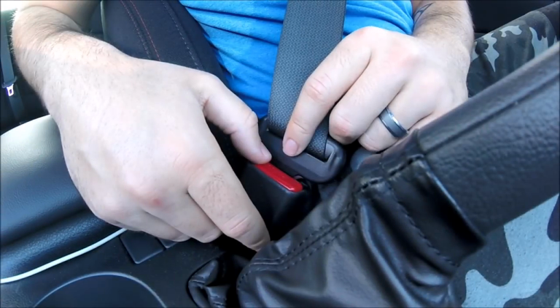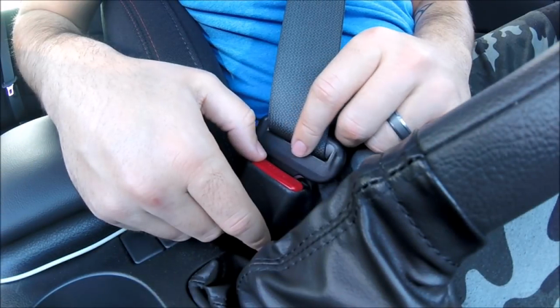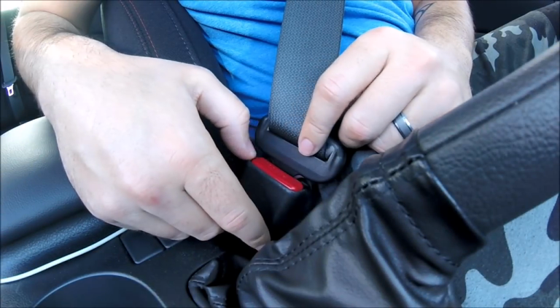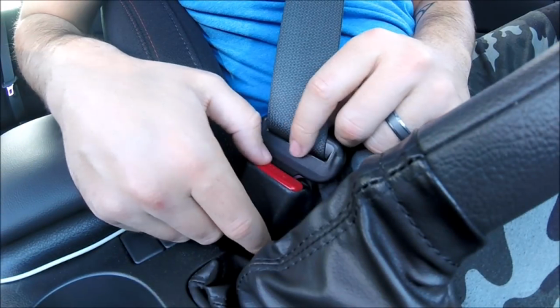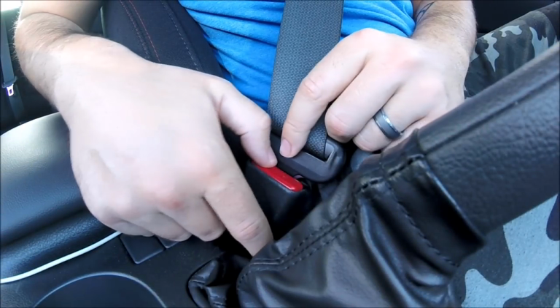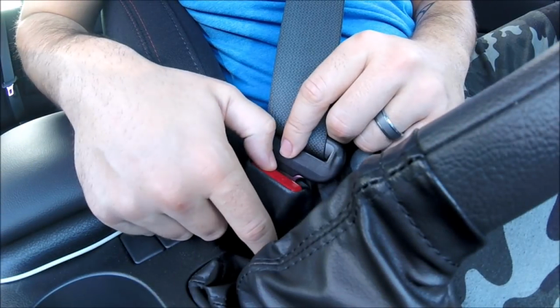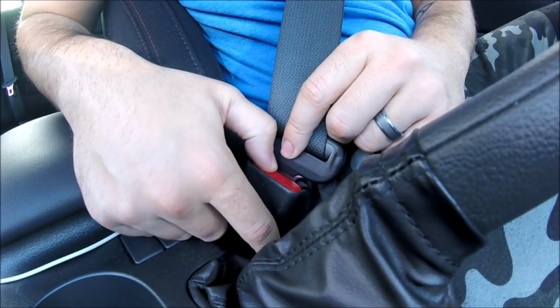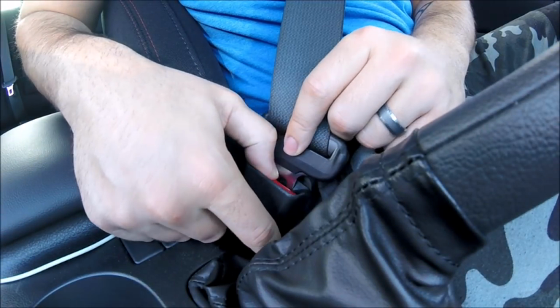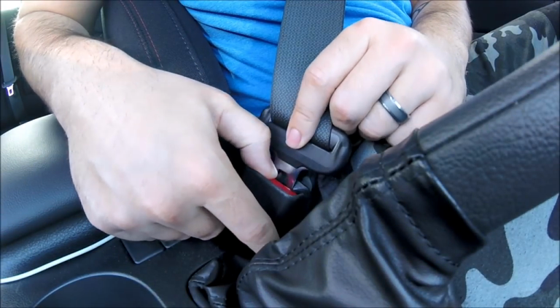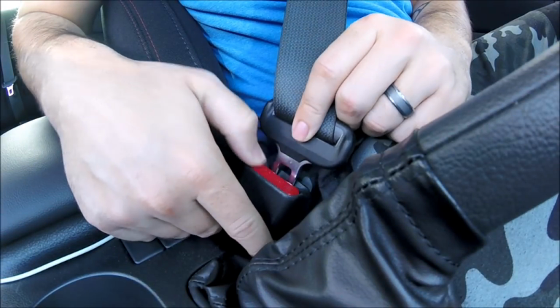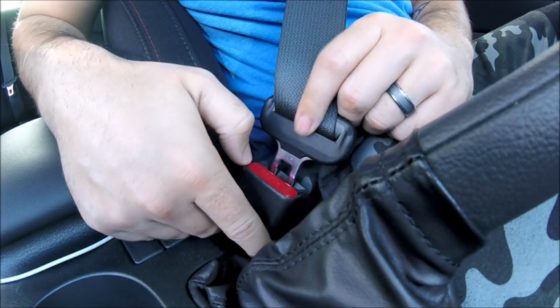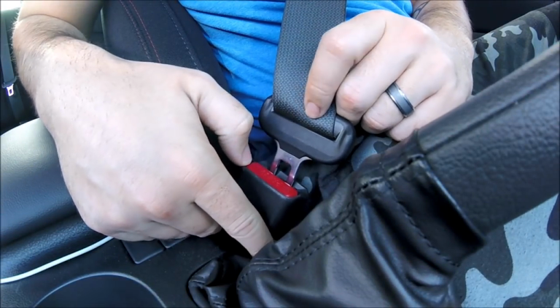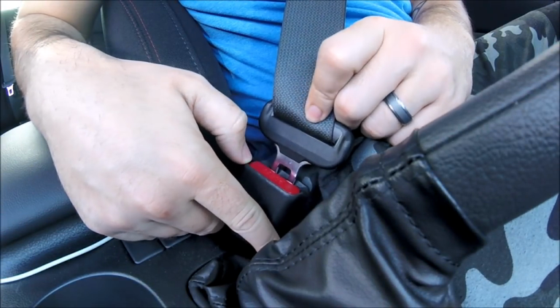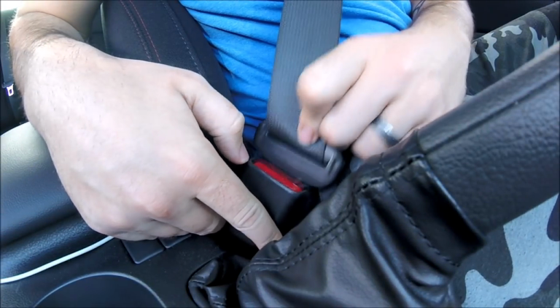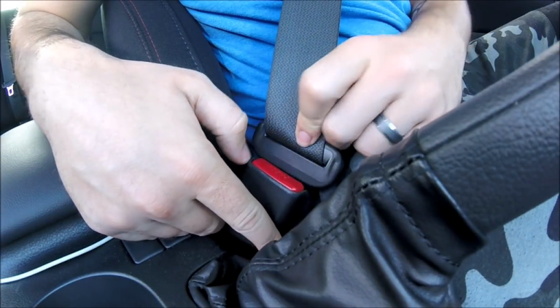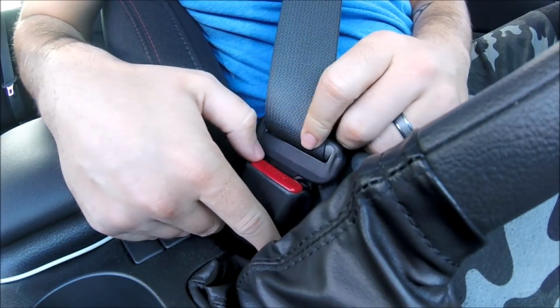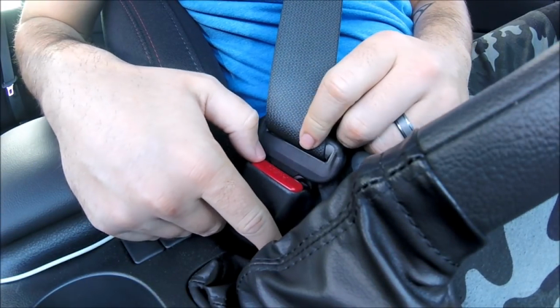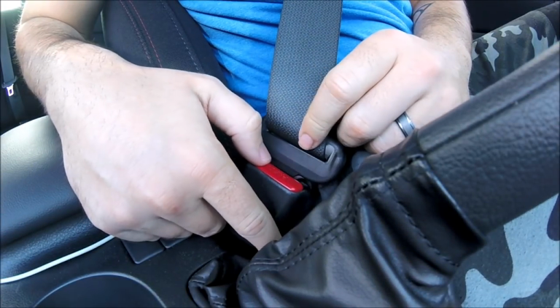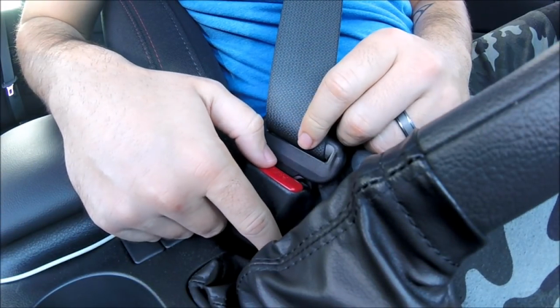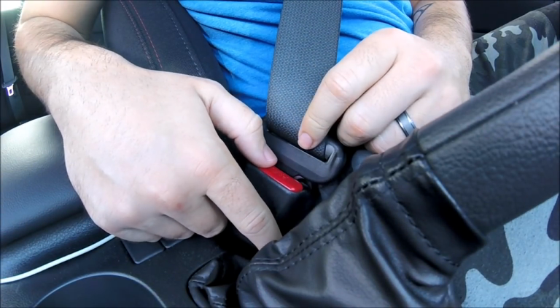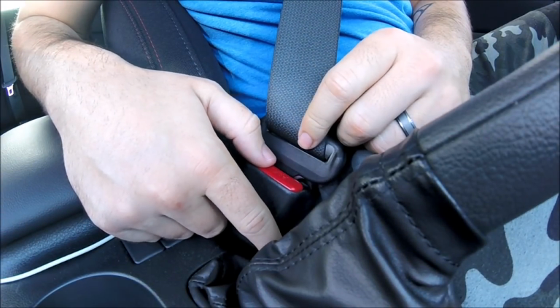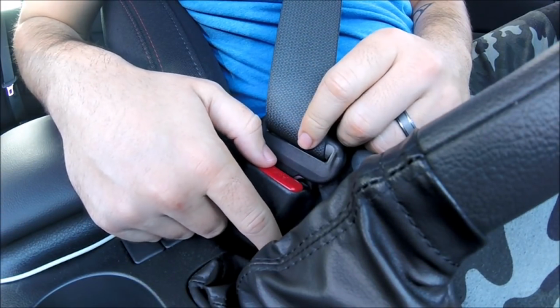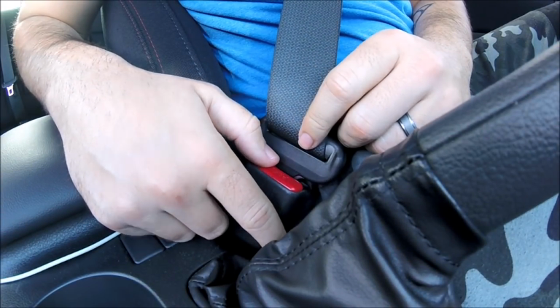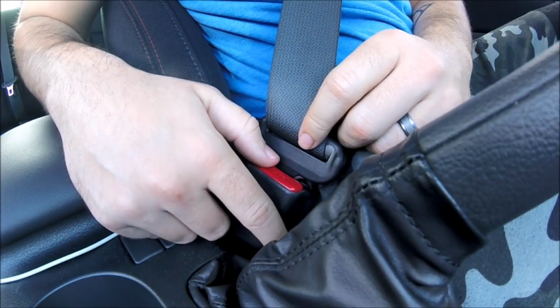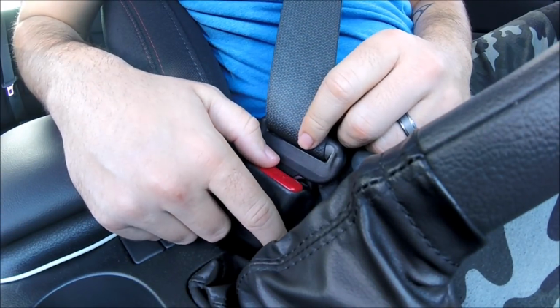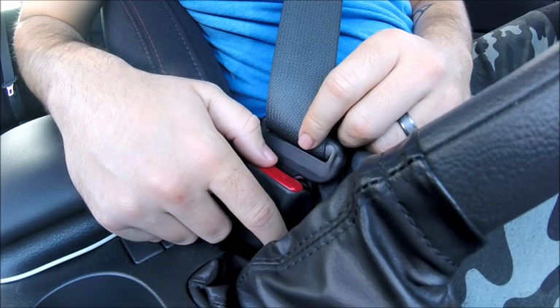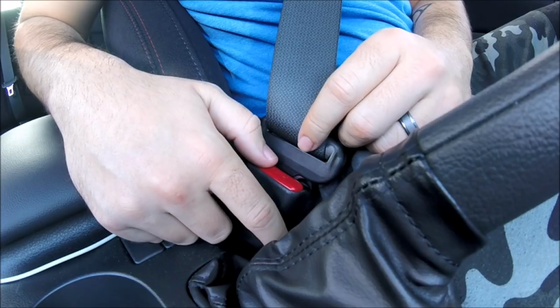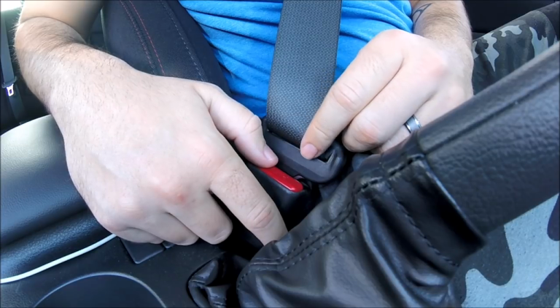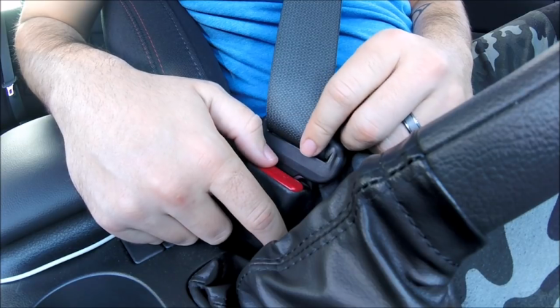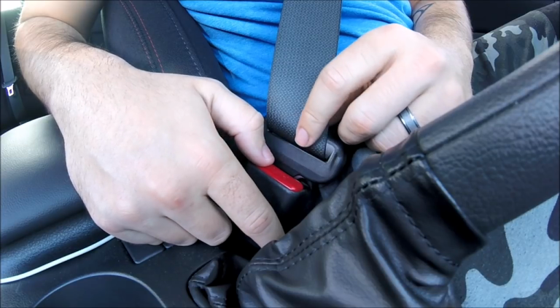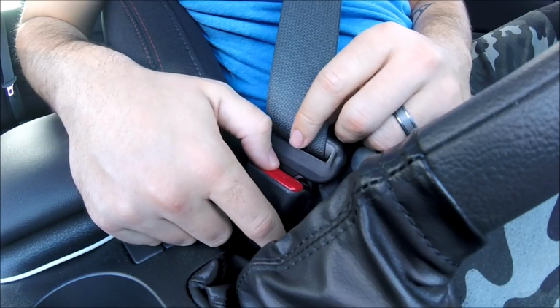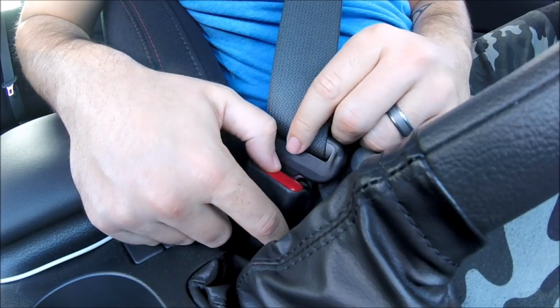Here you want to disconnect the seatbelt, then connect it back in 20 times in less than 30 seconds.